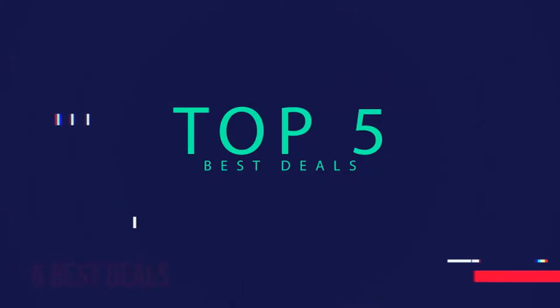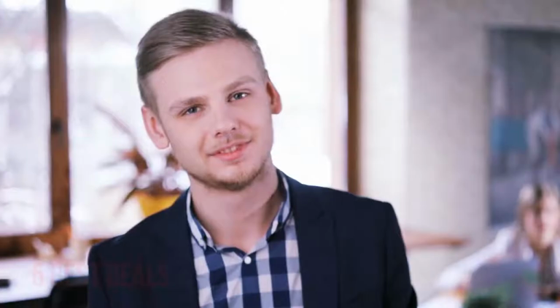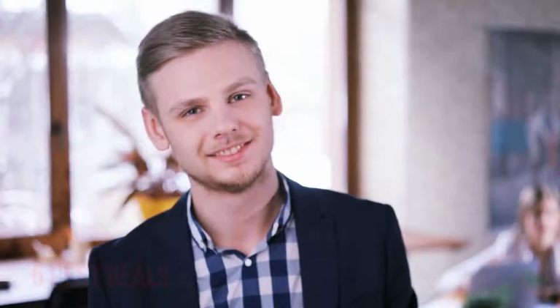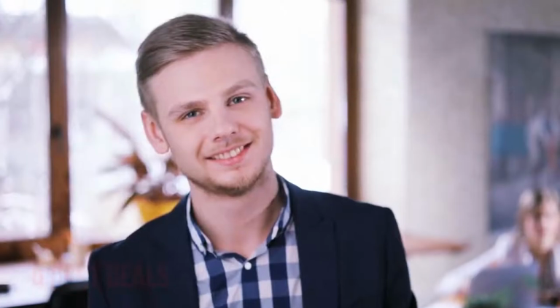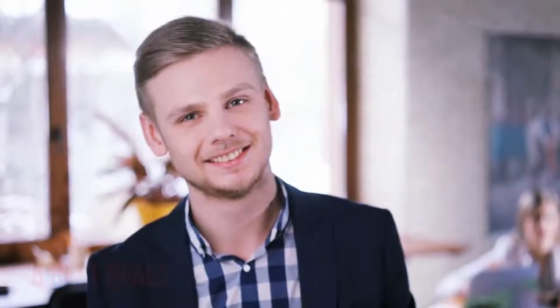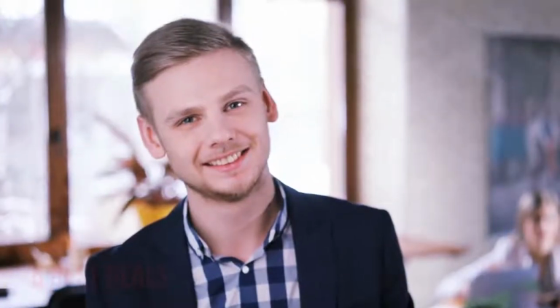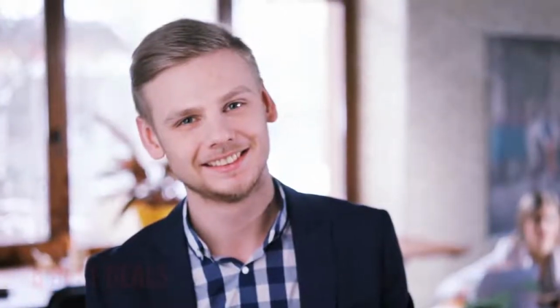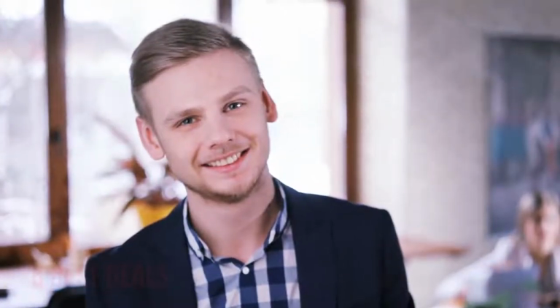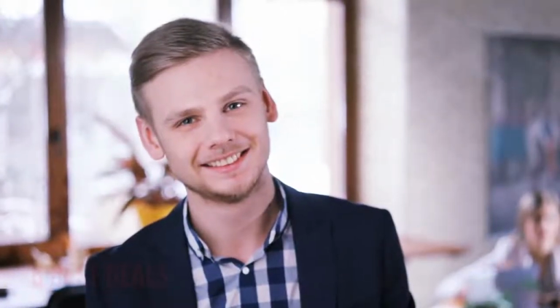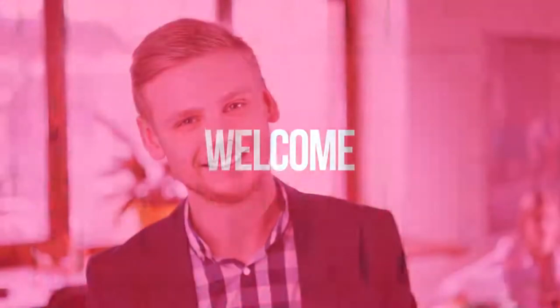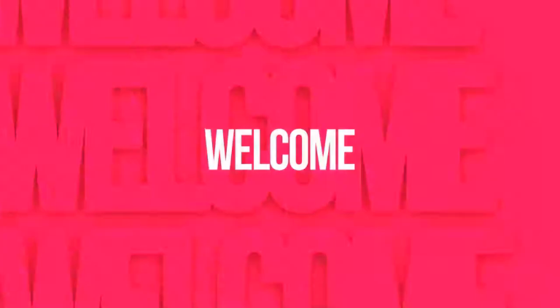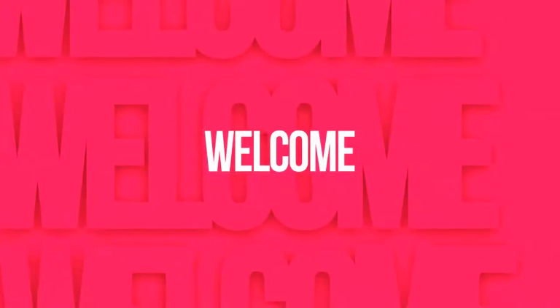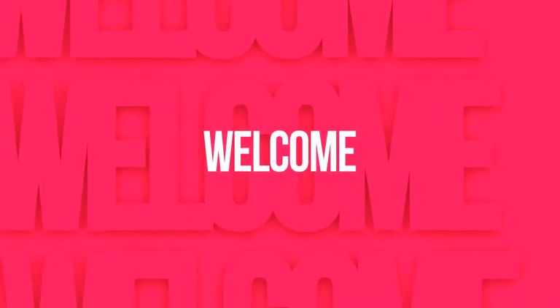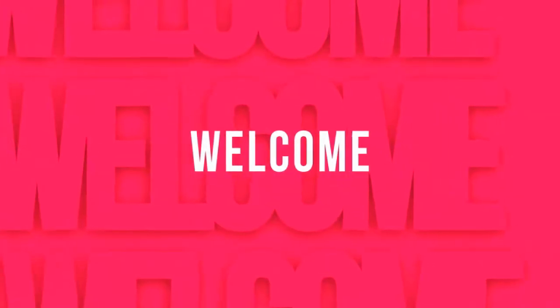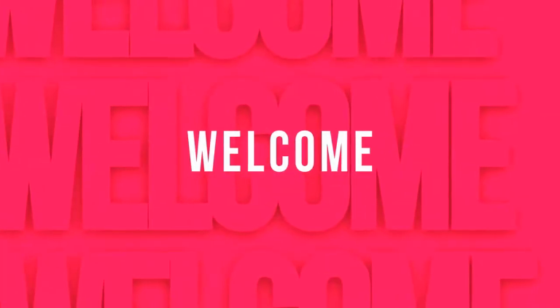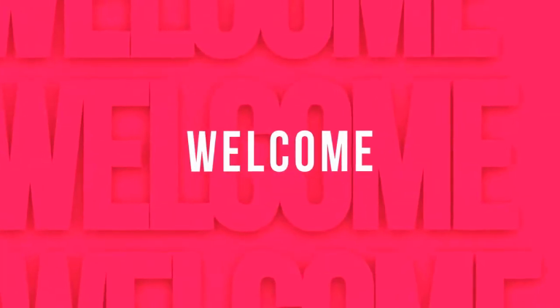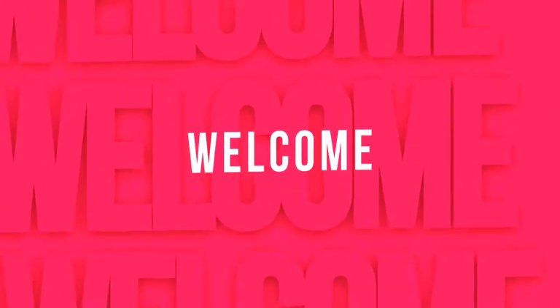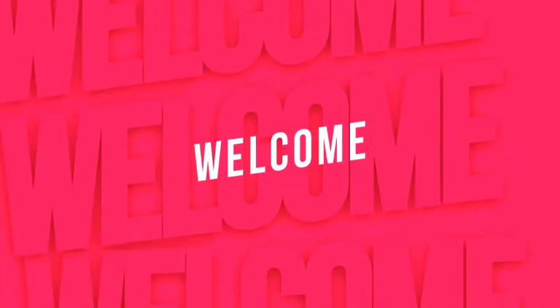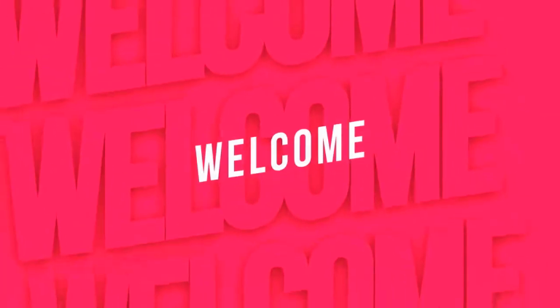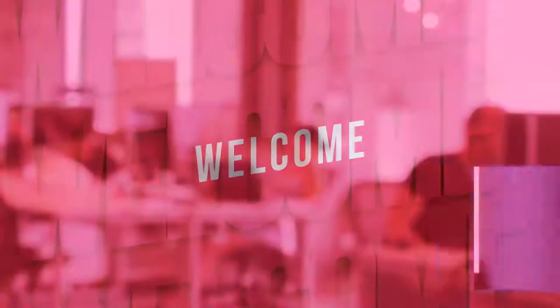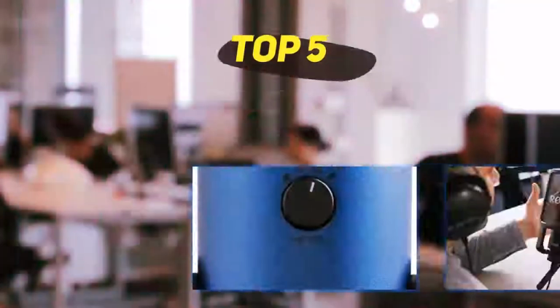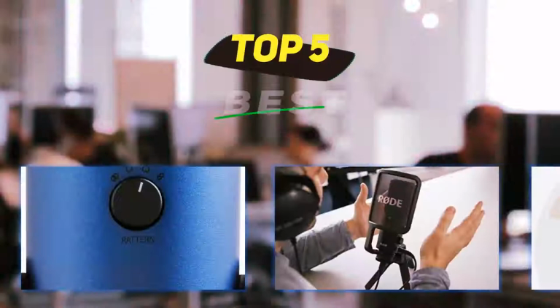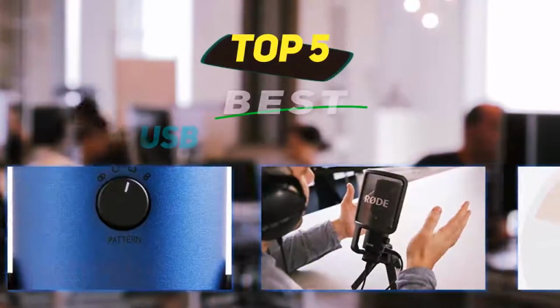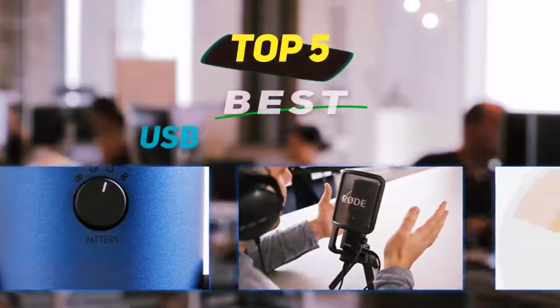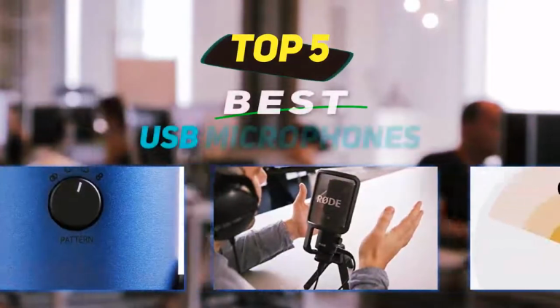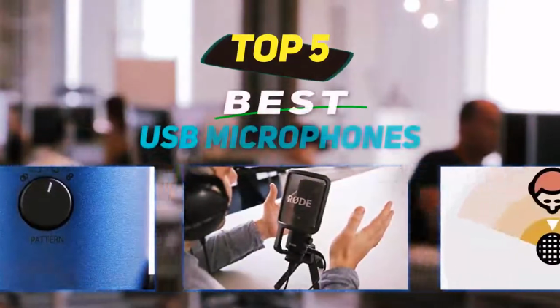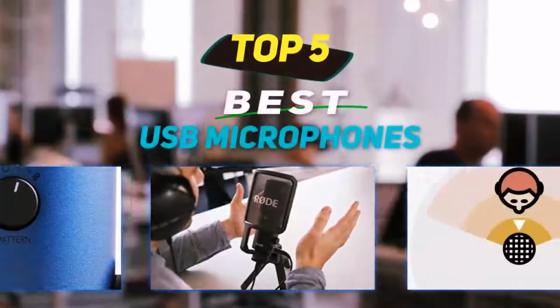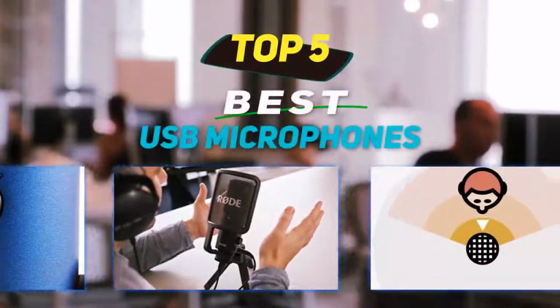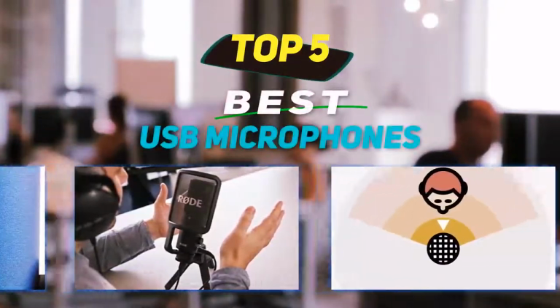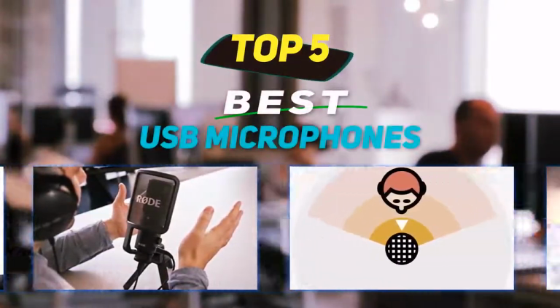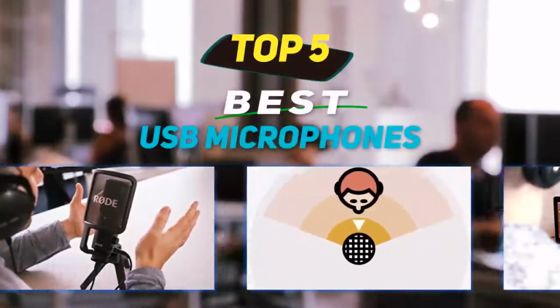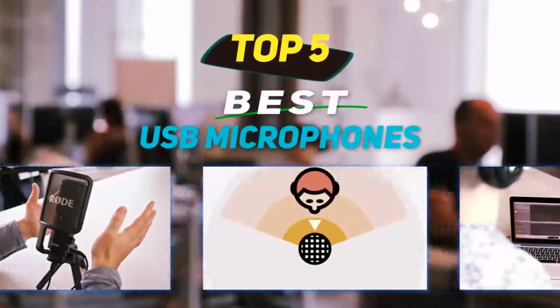Hey guys, welcome back to my channel. In this video I'm going to talk about the top 5 best USB microphones.